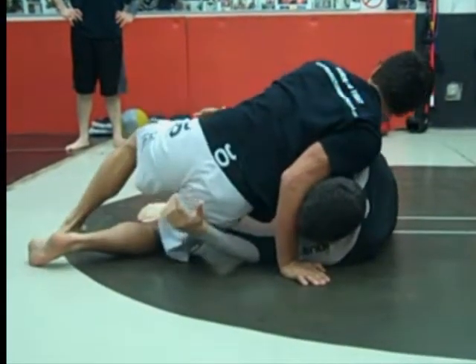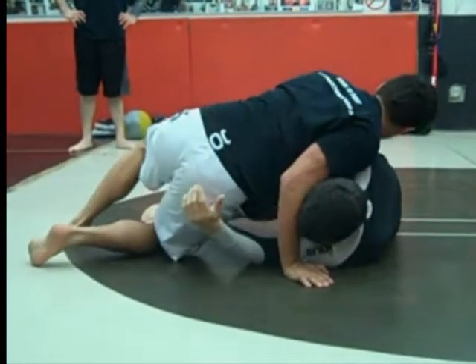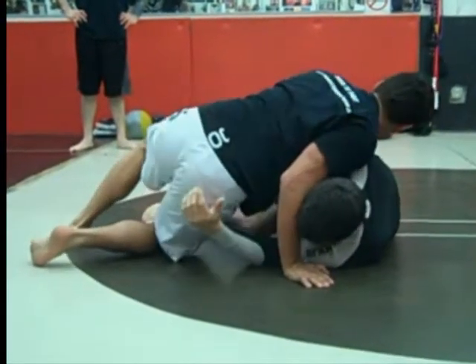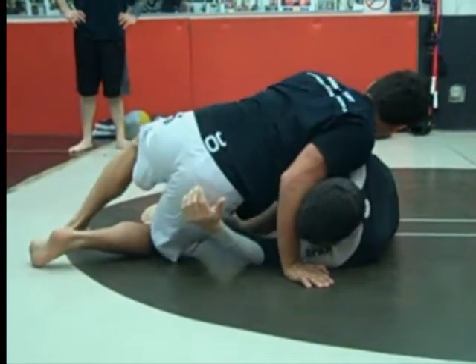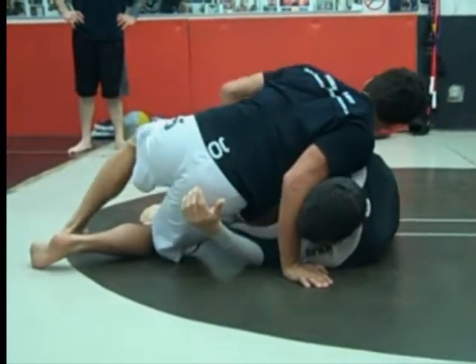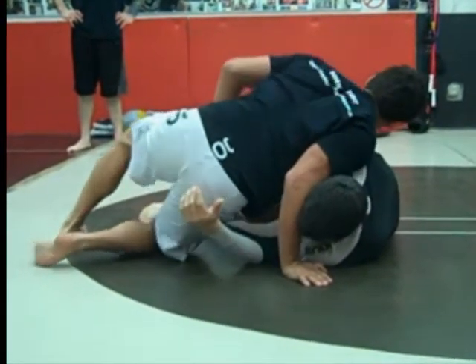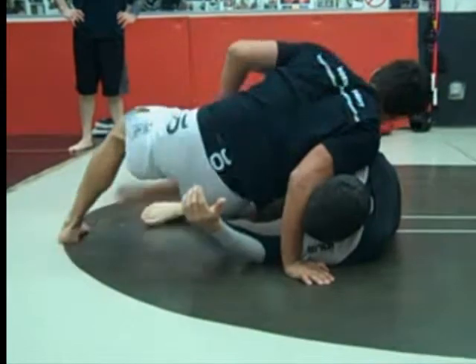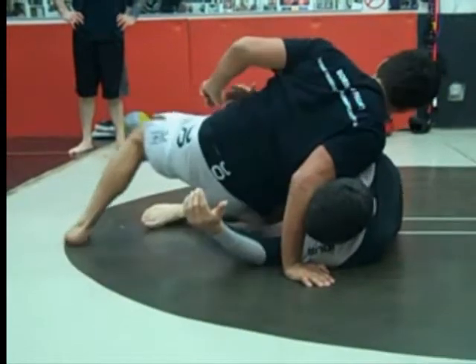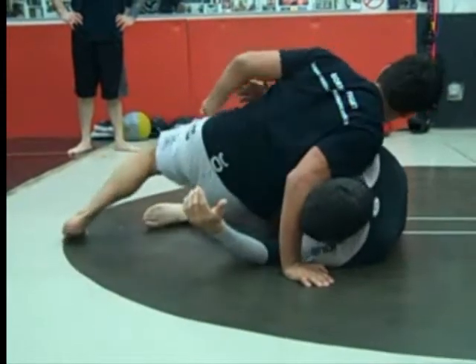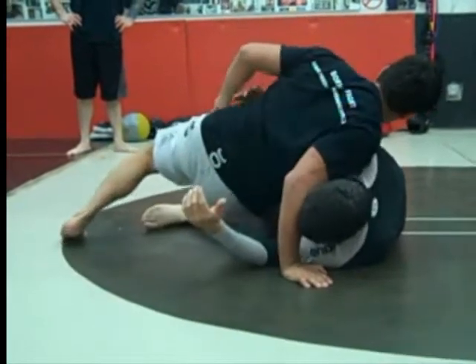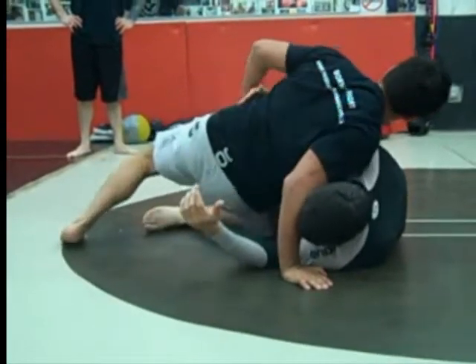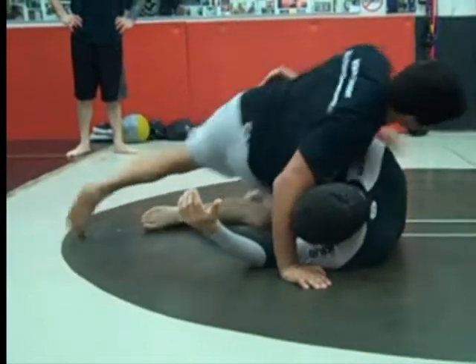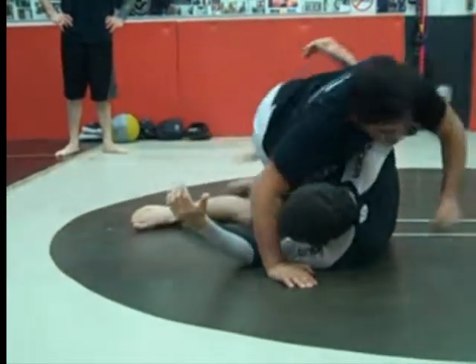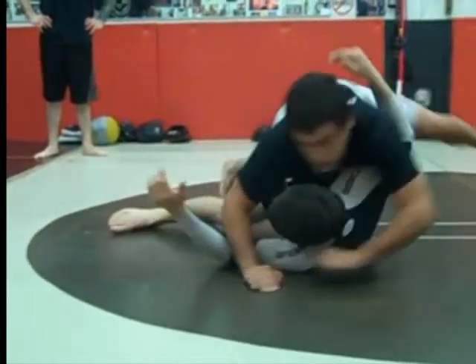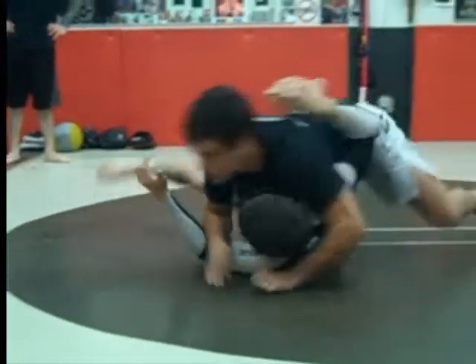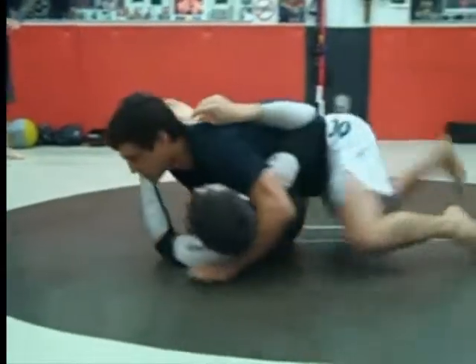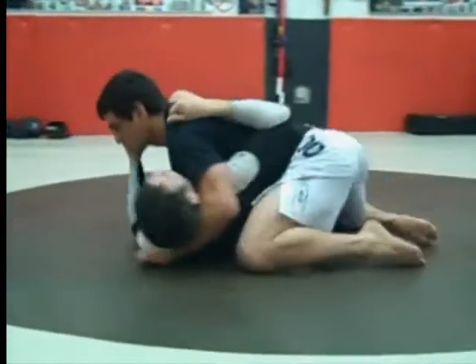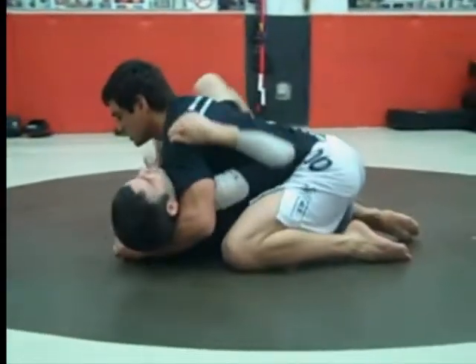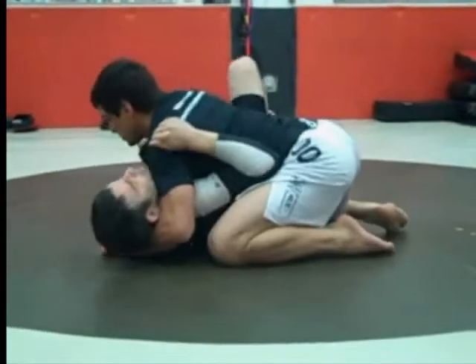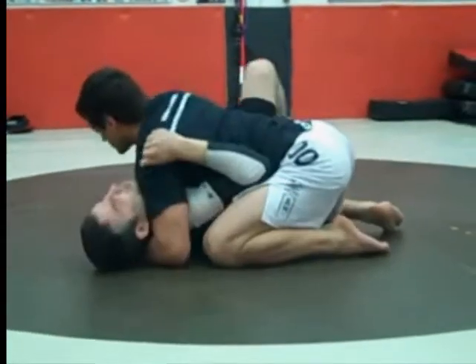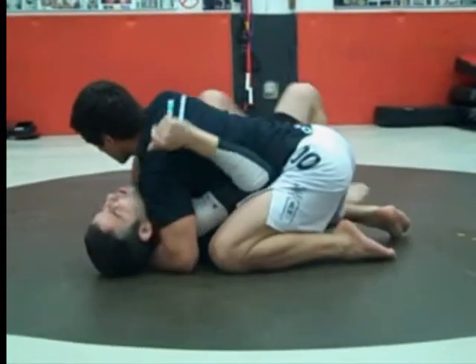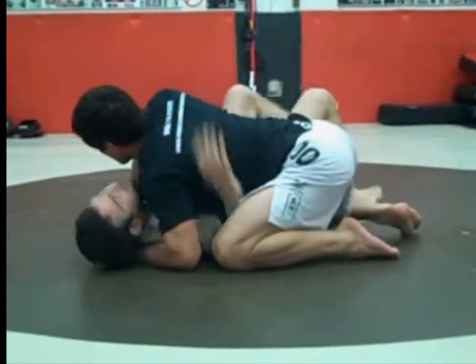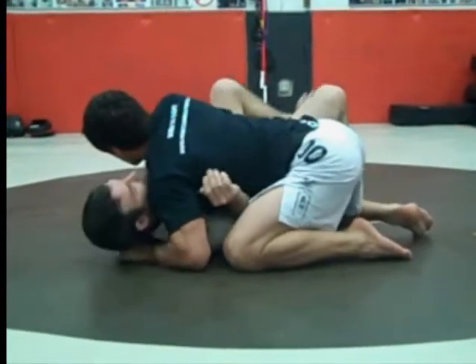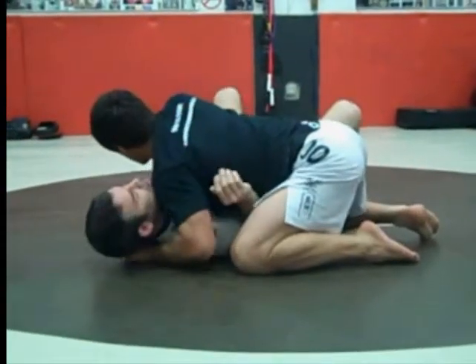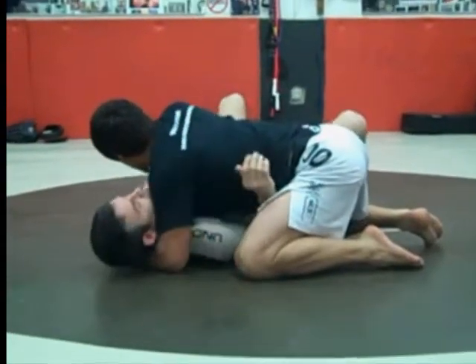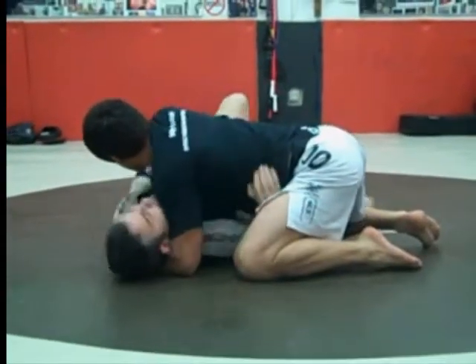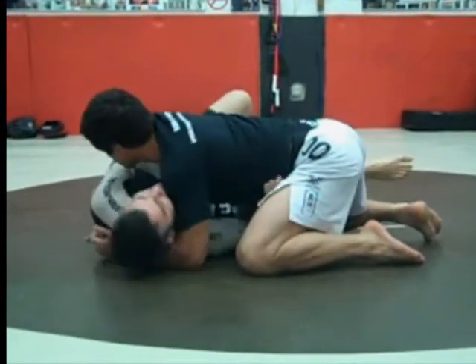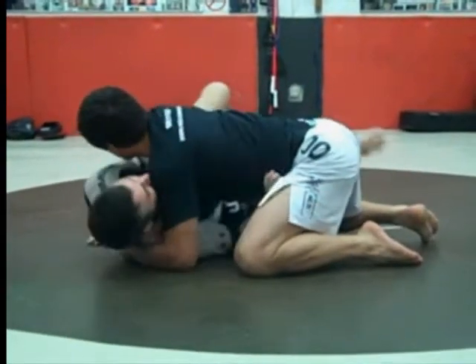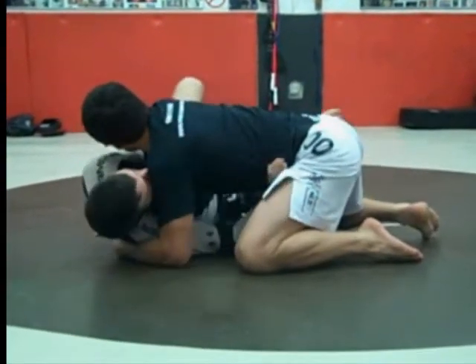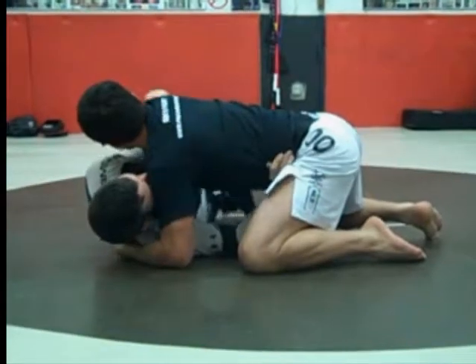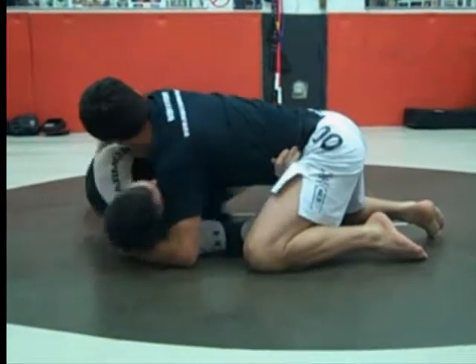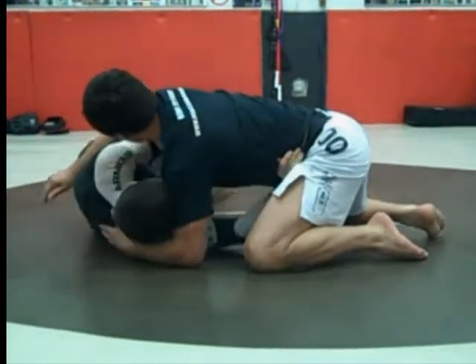As soon as he did that, he's about to get to his knees — pull the leg over and switch. One more time, good. Let him just do this as a drill.